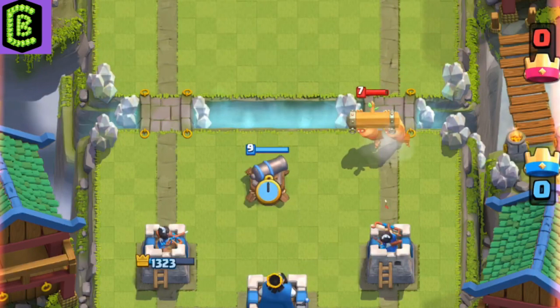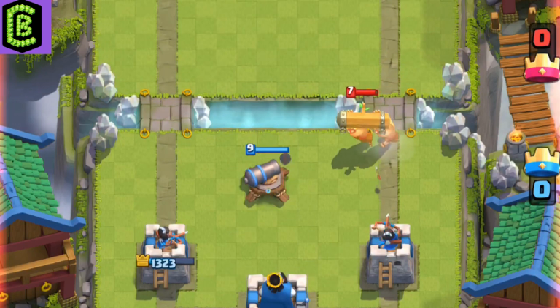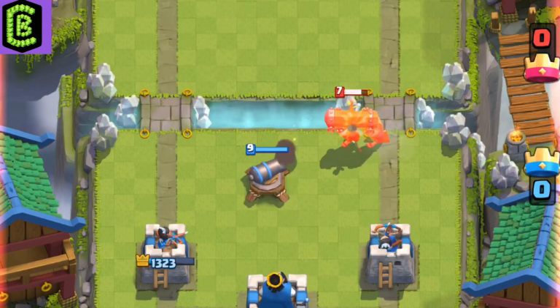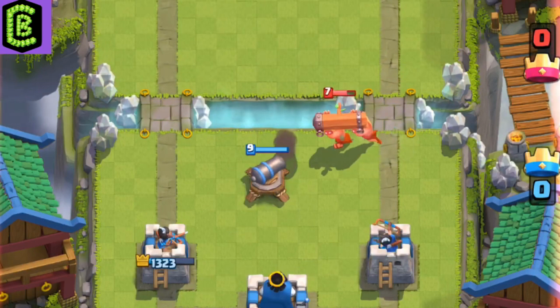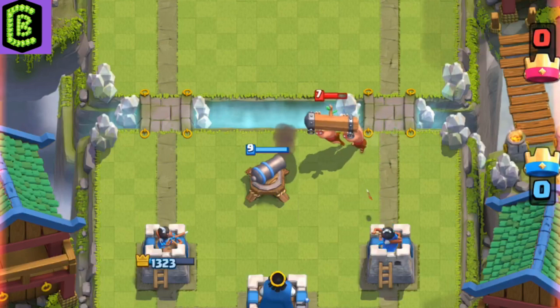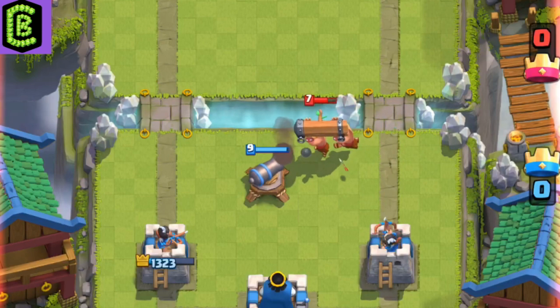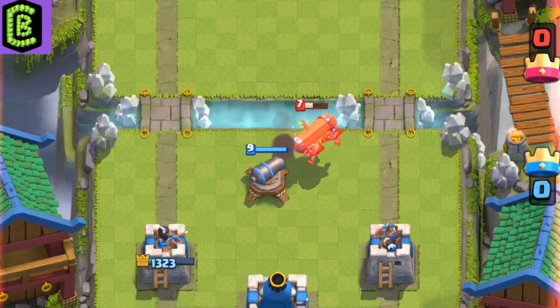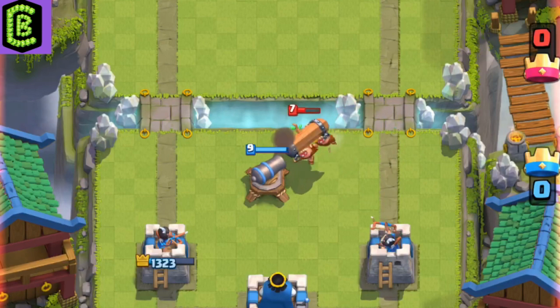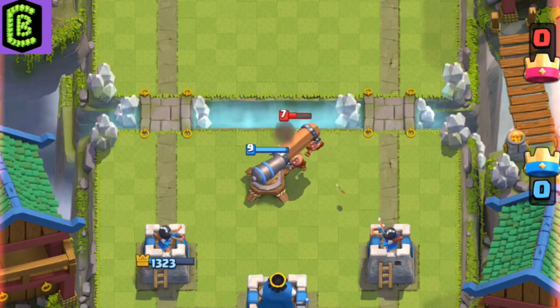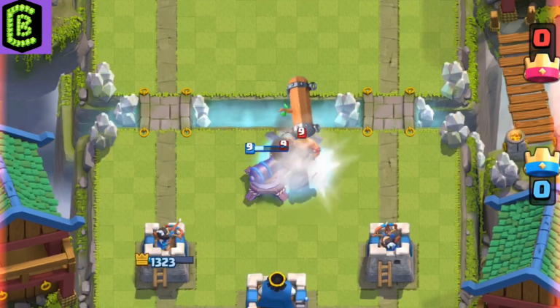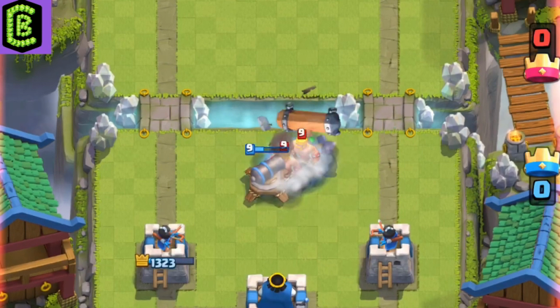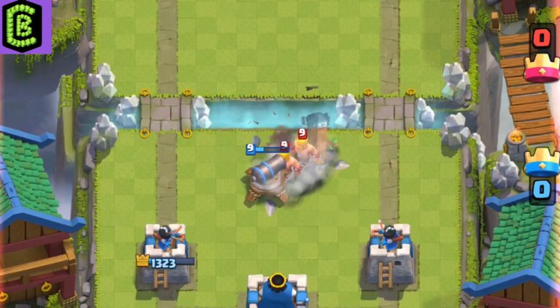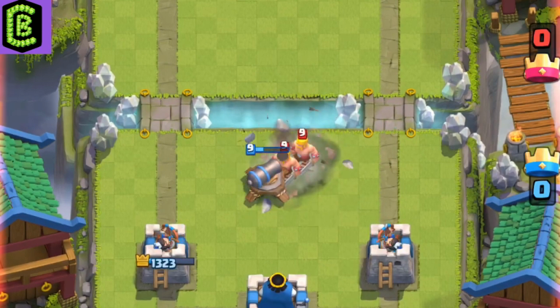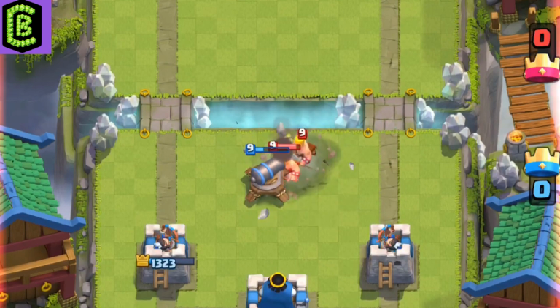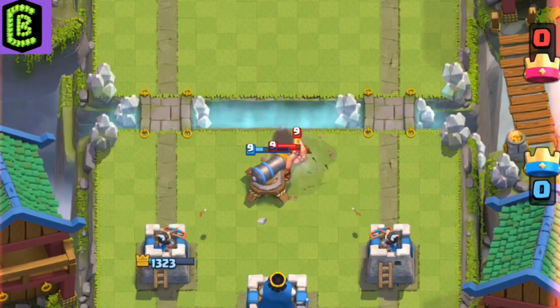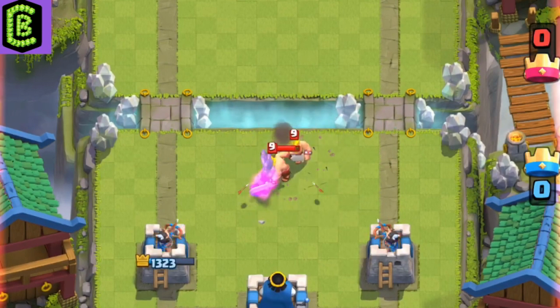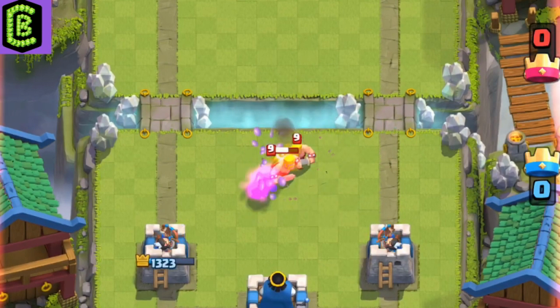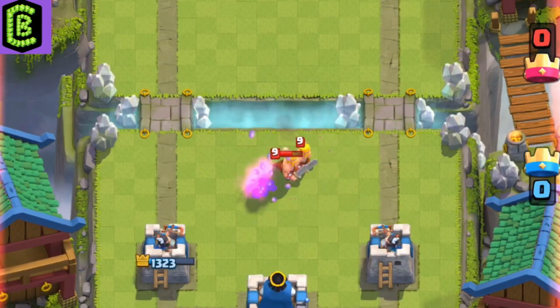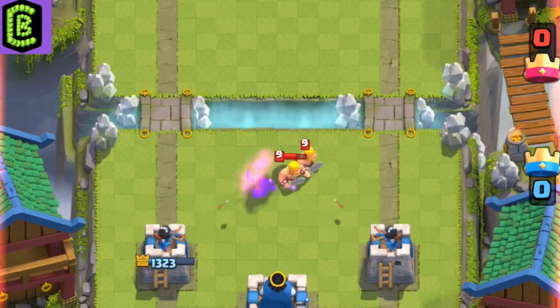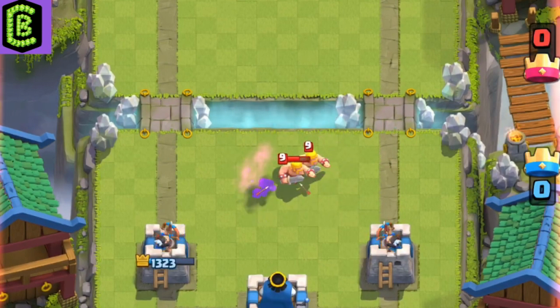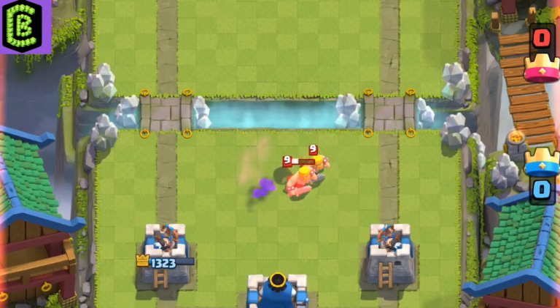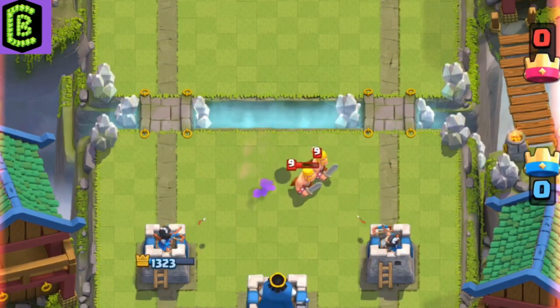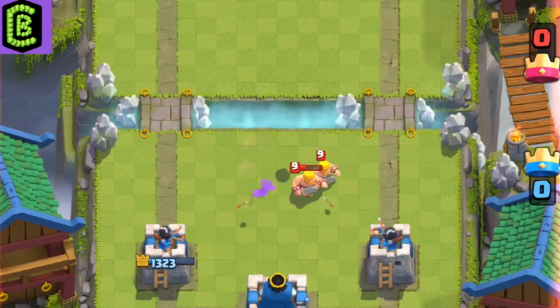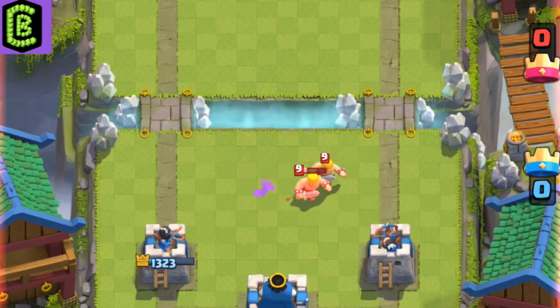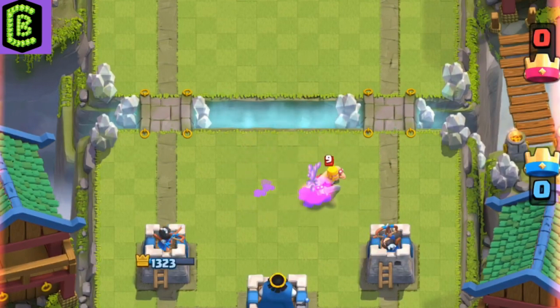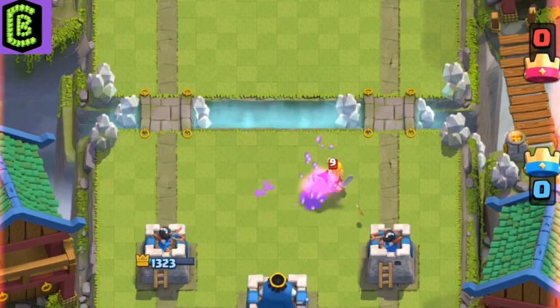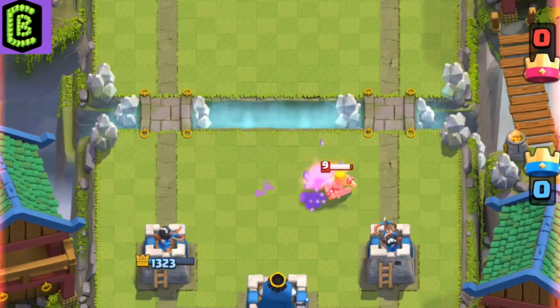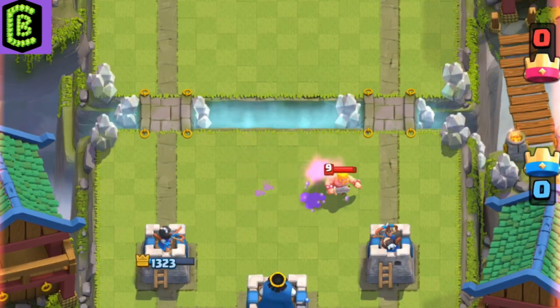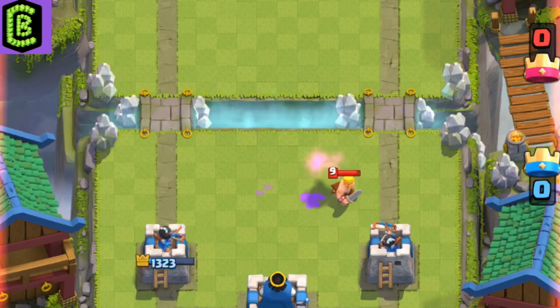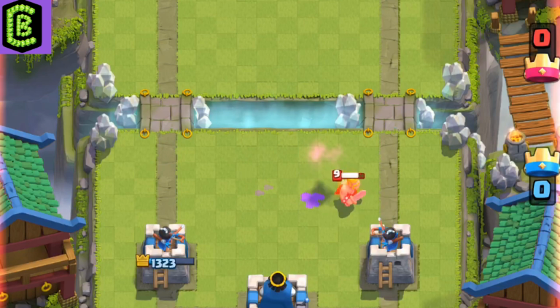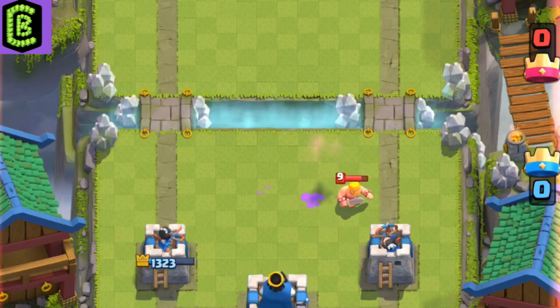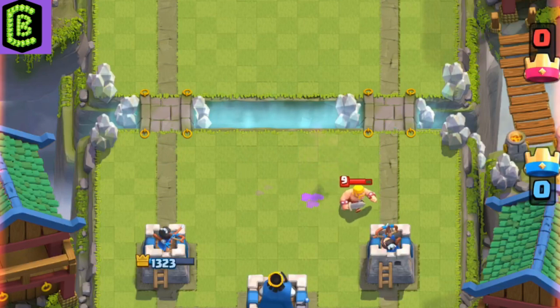The cannon does an okay job of stopping the battle ram, but you need something else to avoid all the damage.